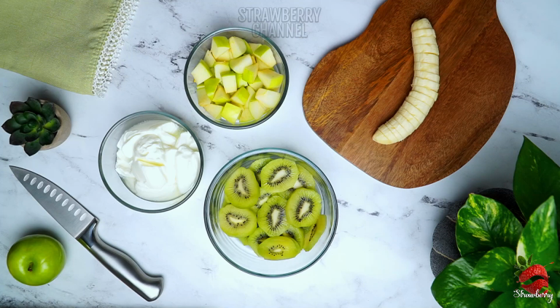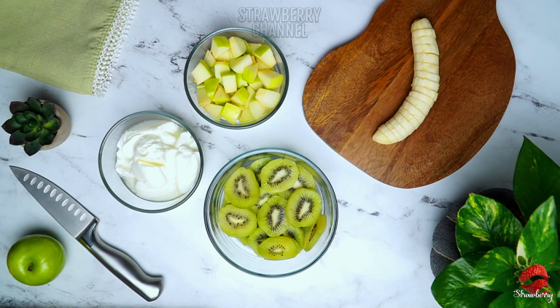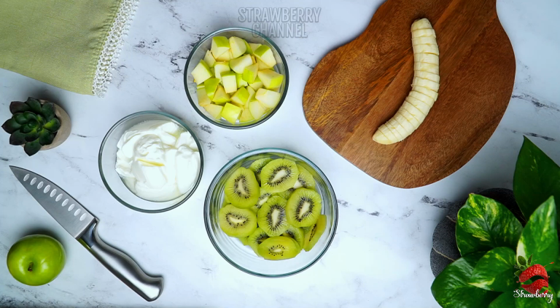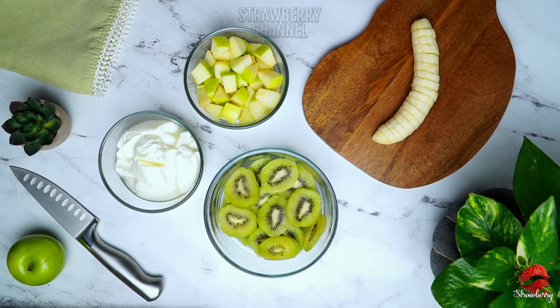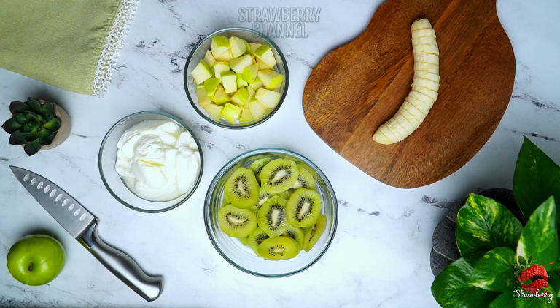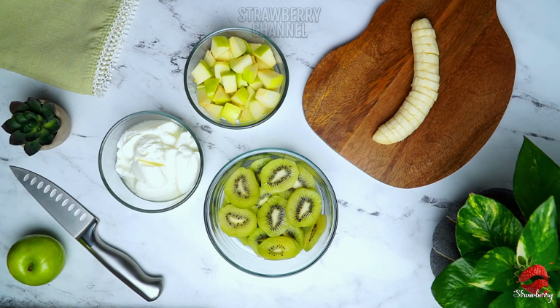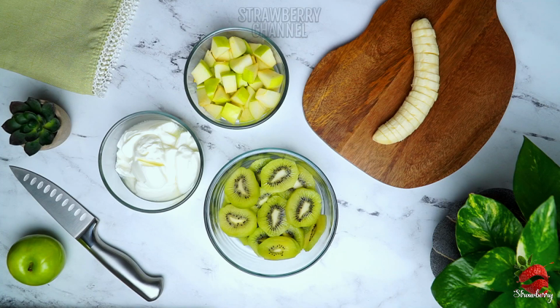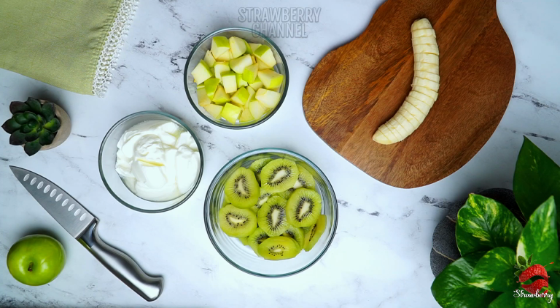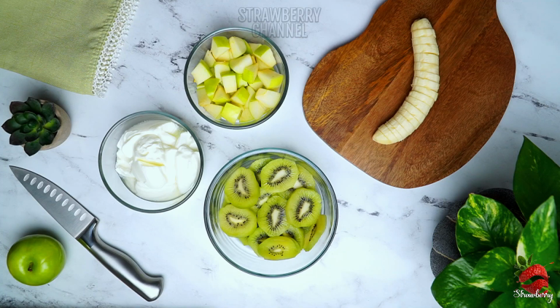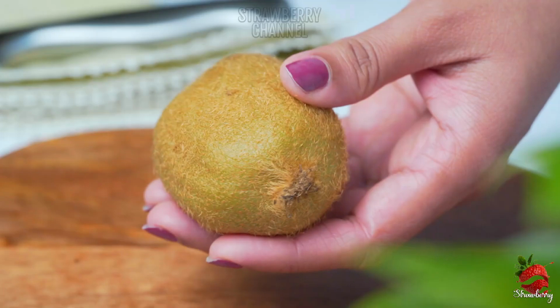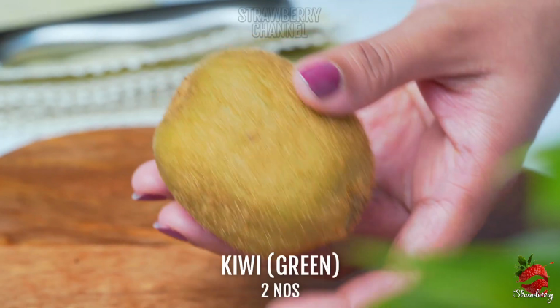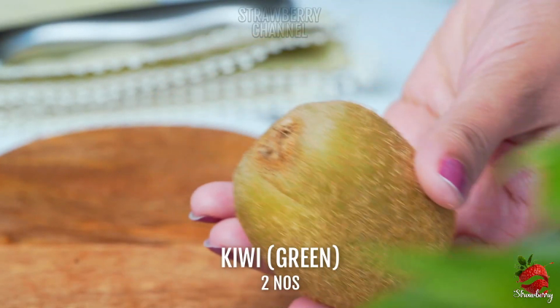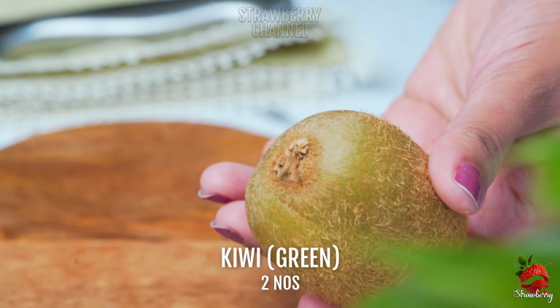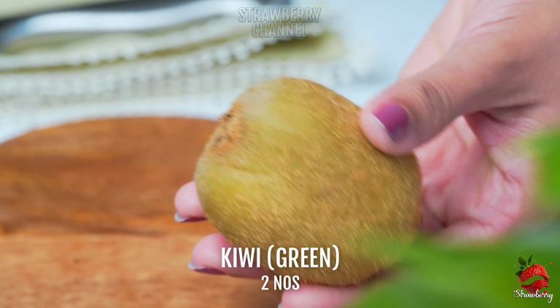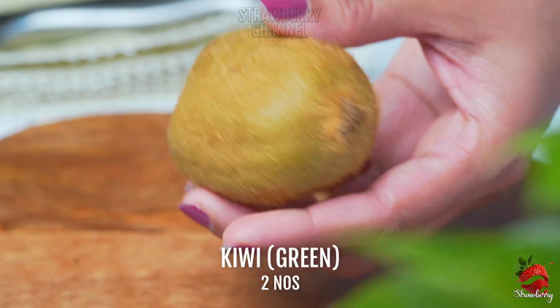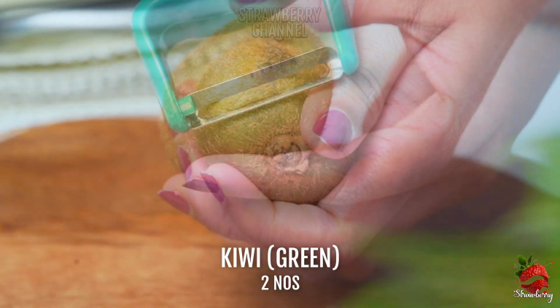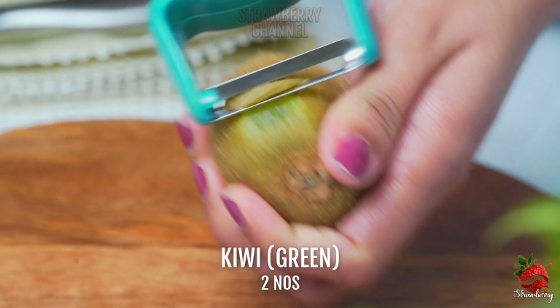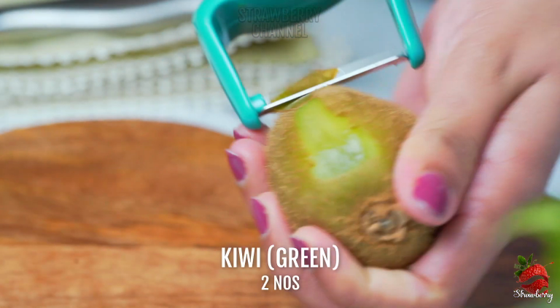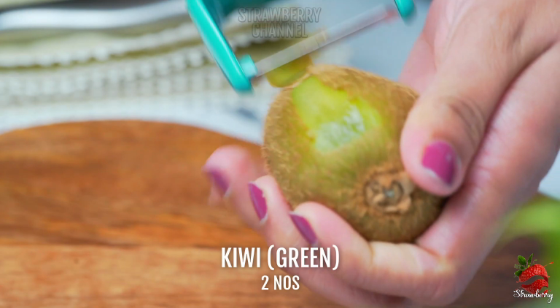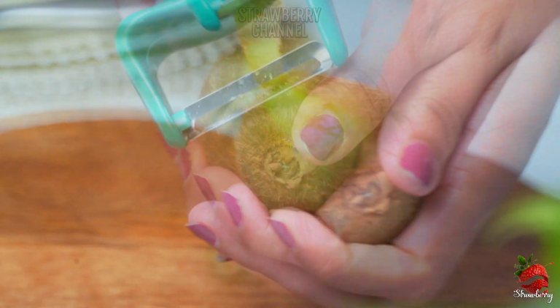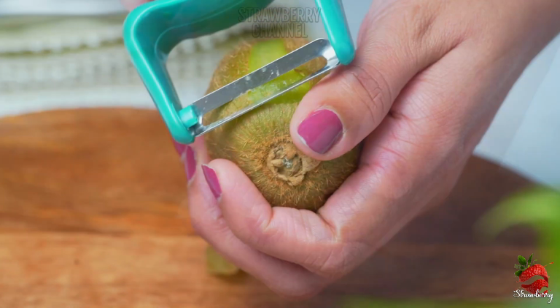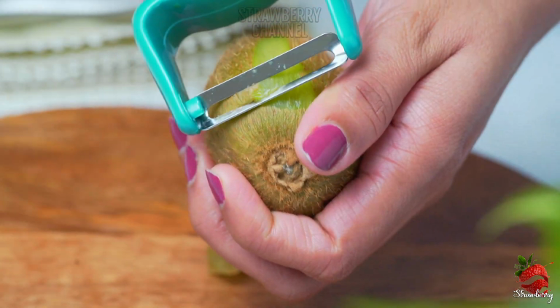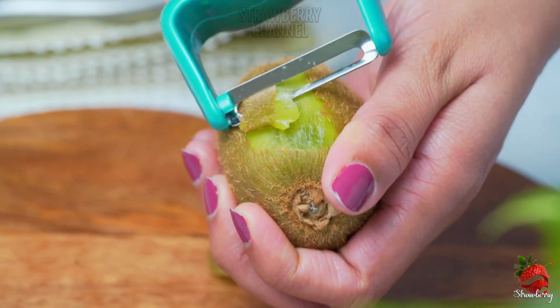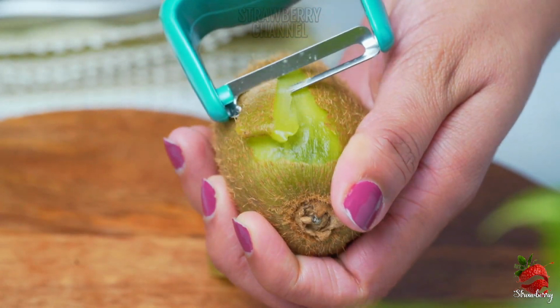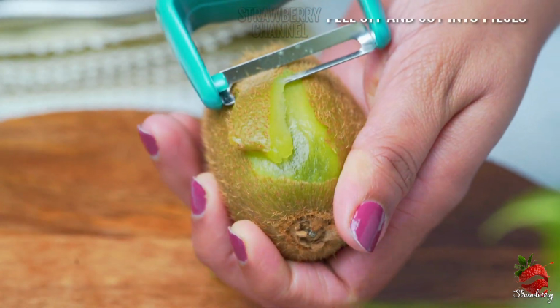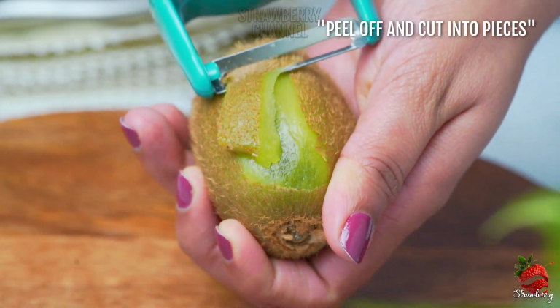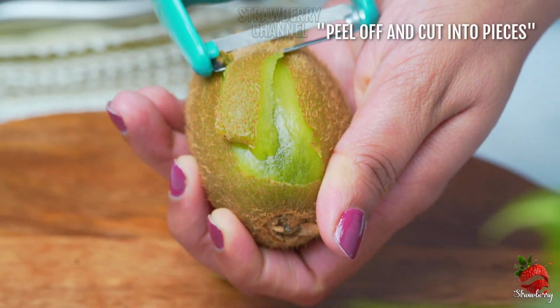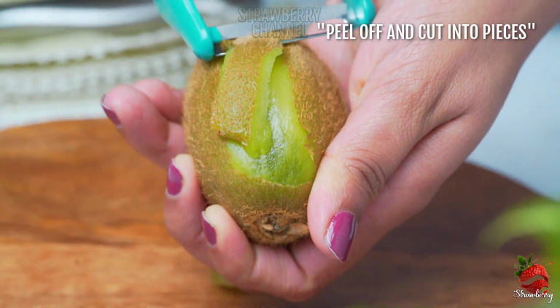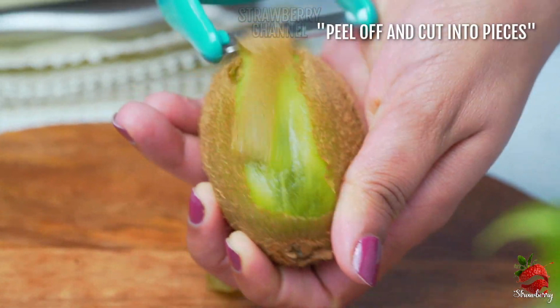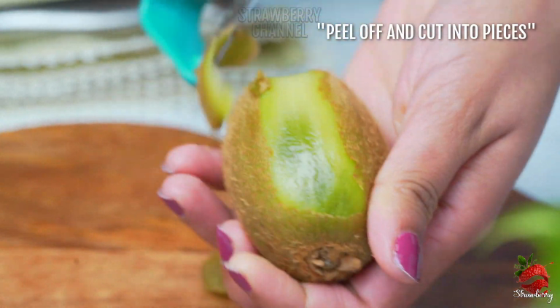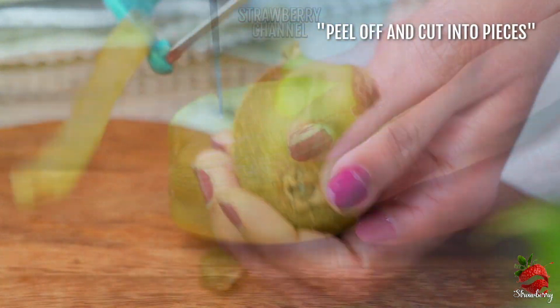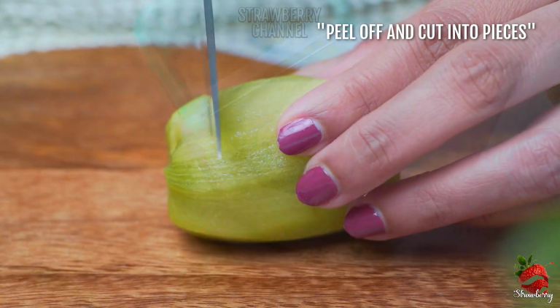I'm going to share 3 fruits: kiwi, green apple, and banana. I'm going to use 2 kiwis.